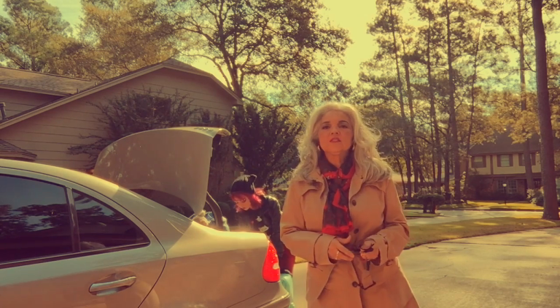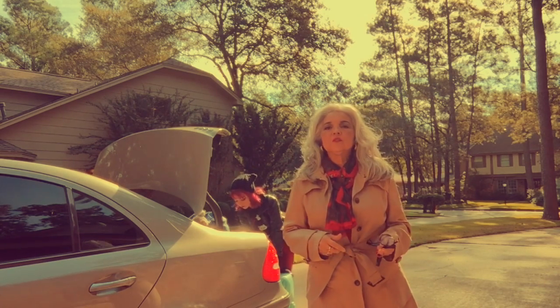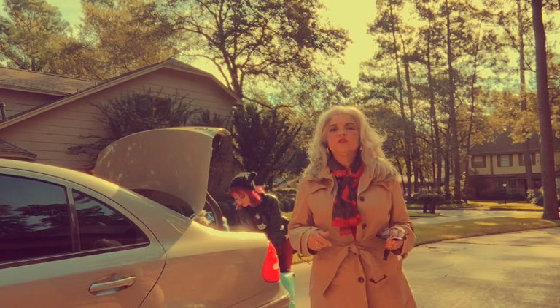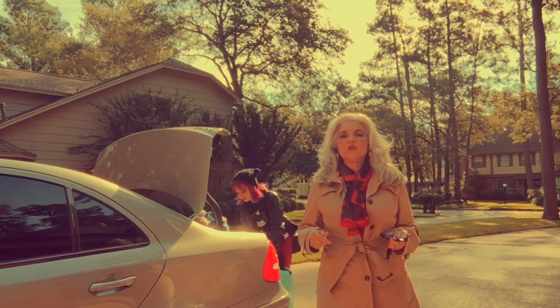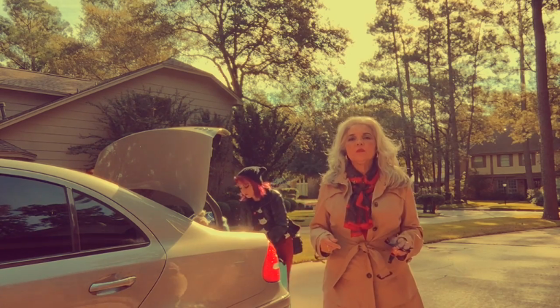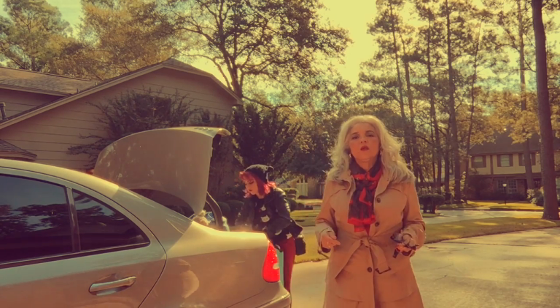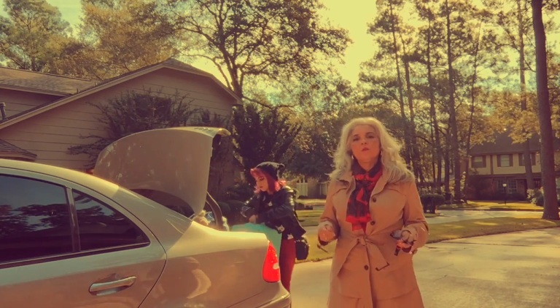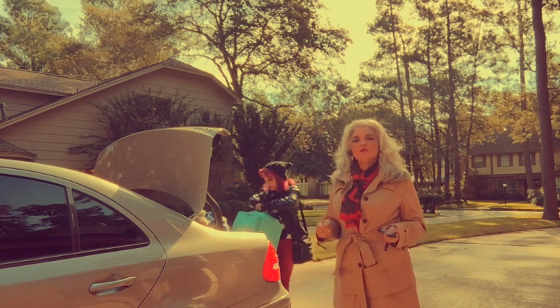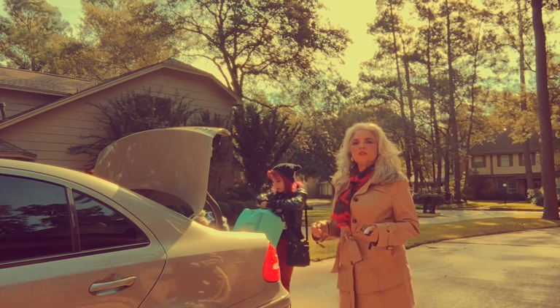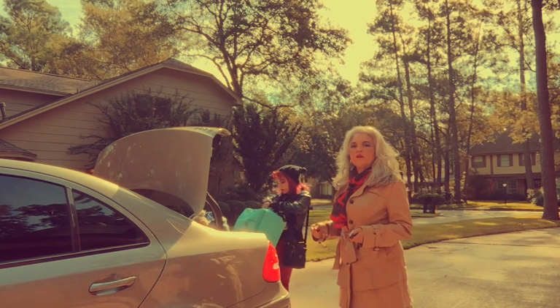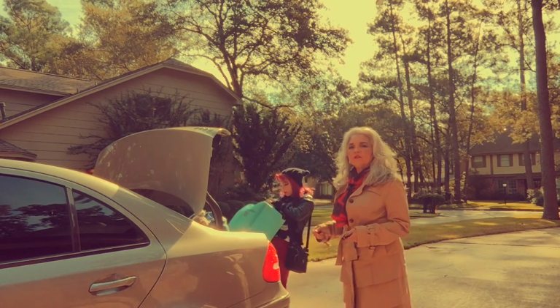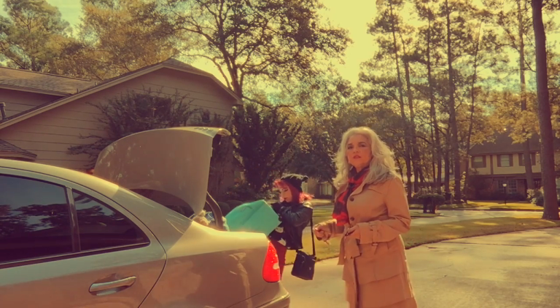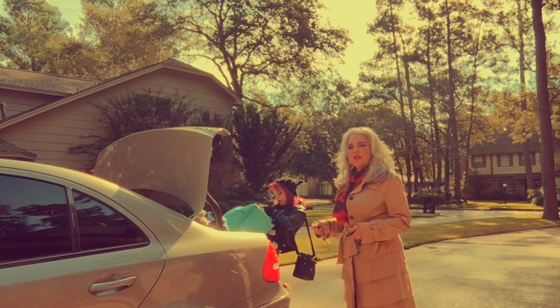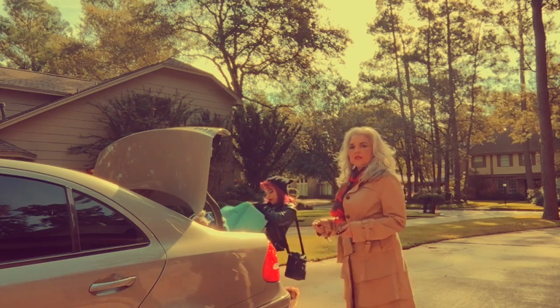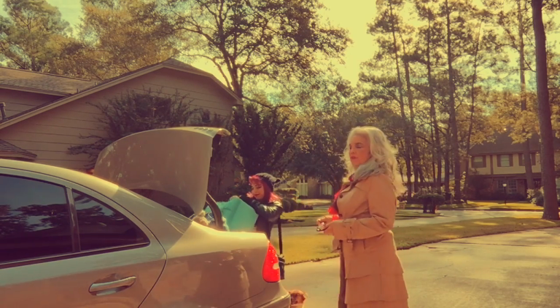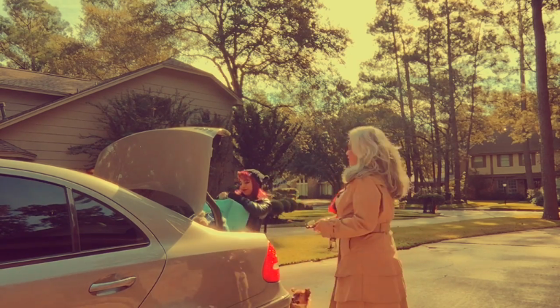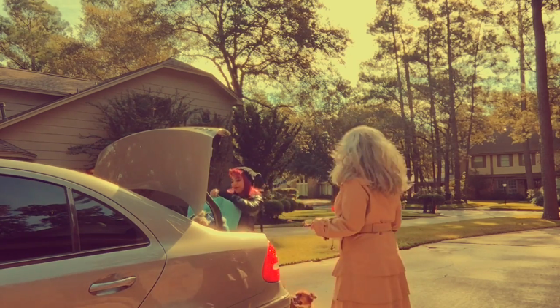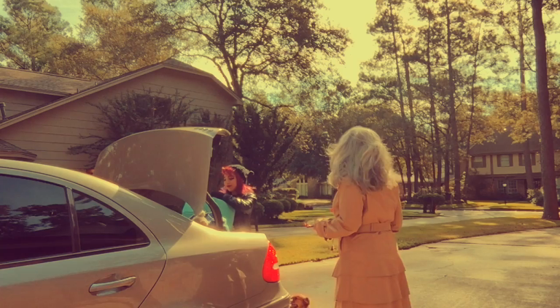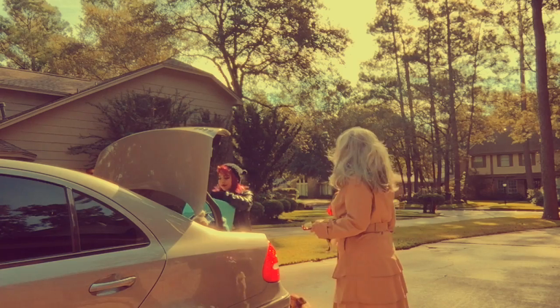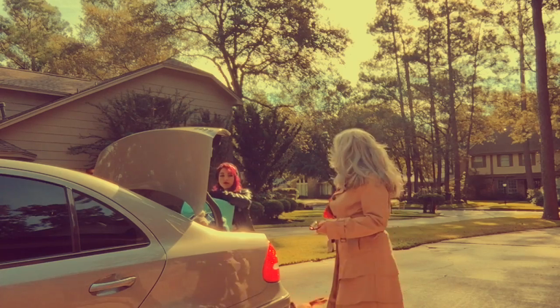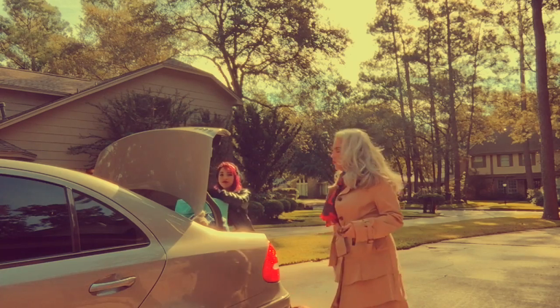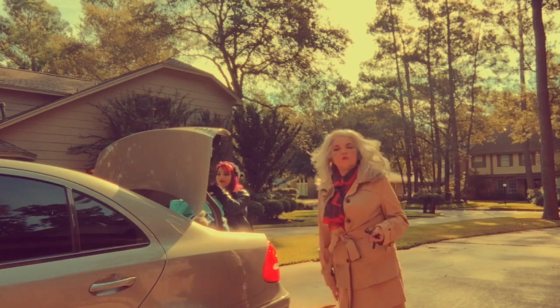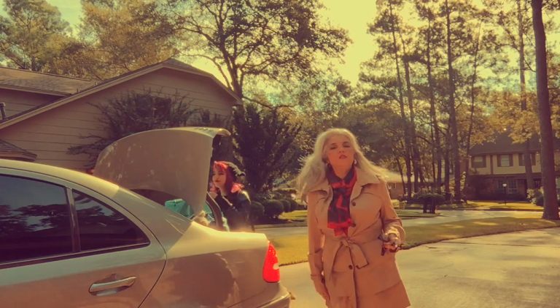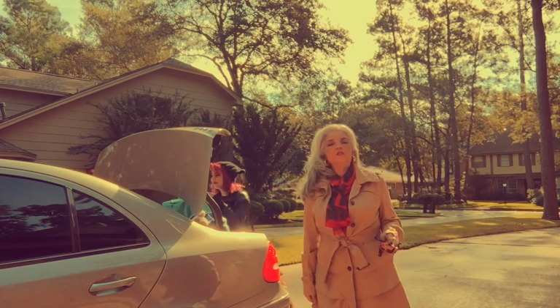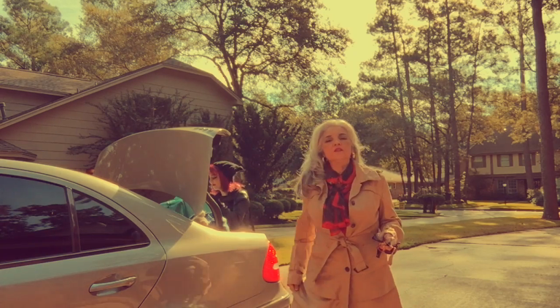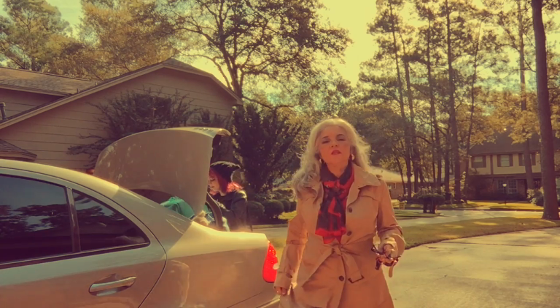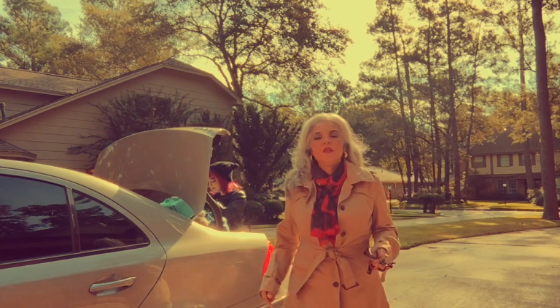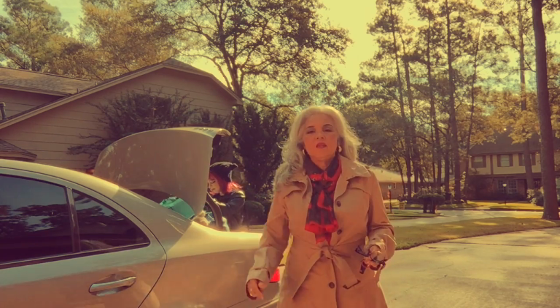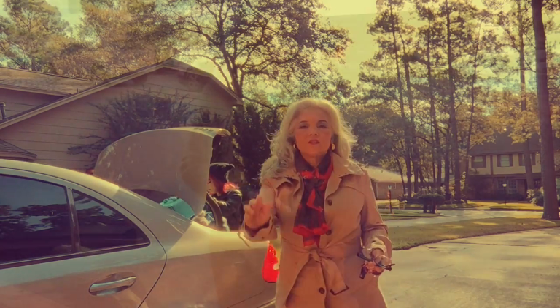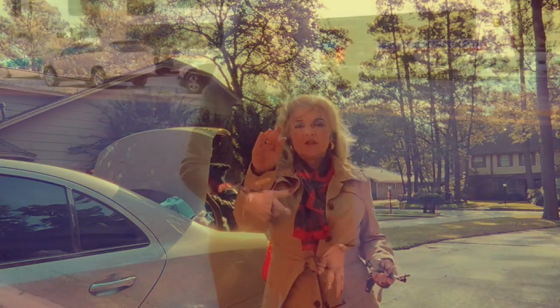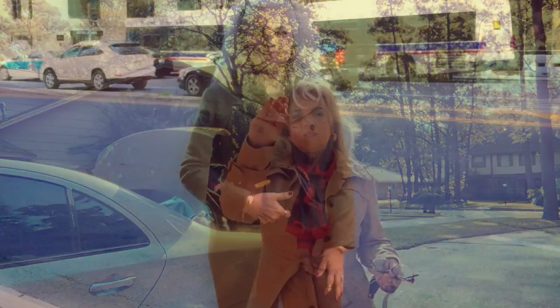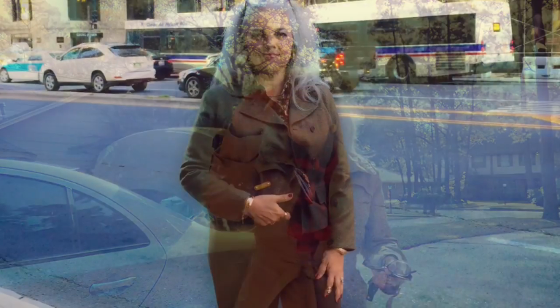Thanks so much for joining me. I hope you enjoyed this outfit of the day. Again, this is my trench with the three tiers, and I'll talk to you later.